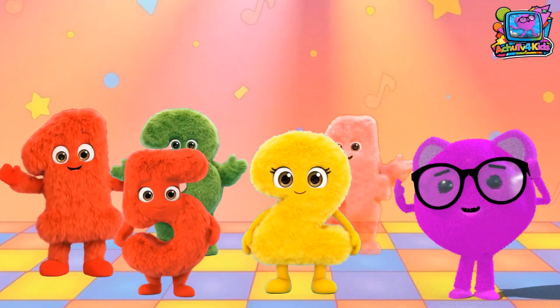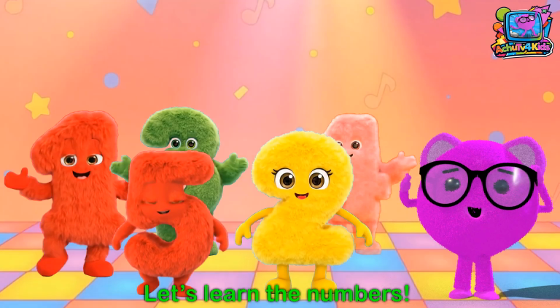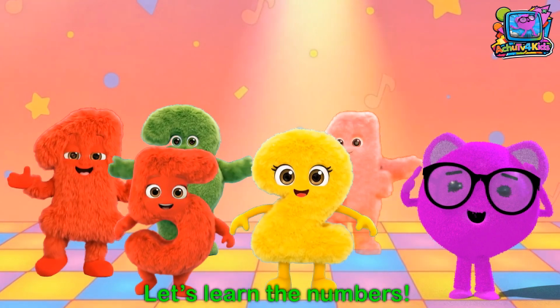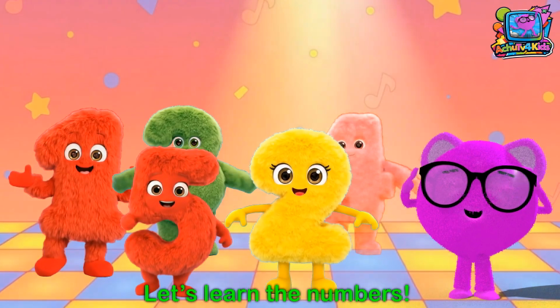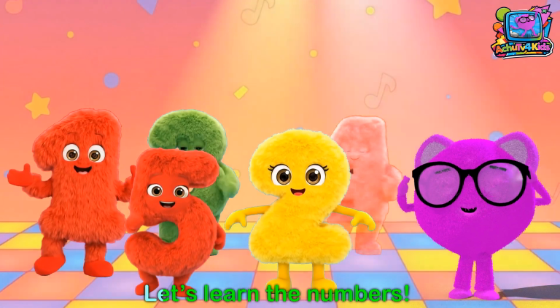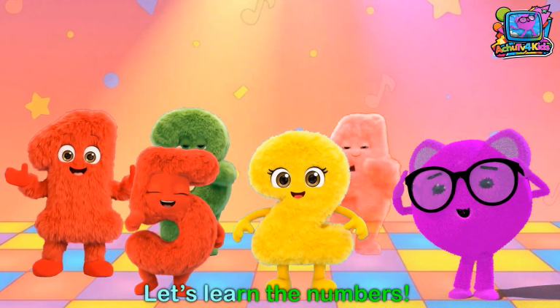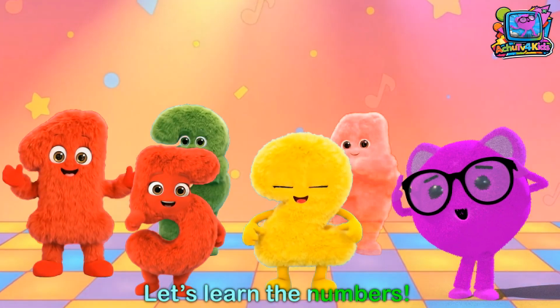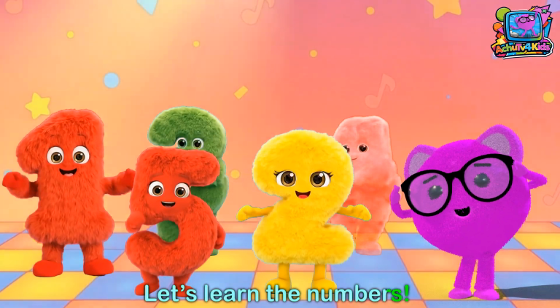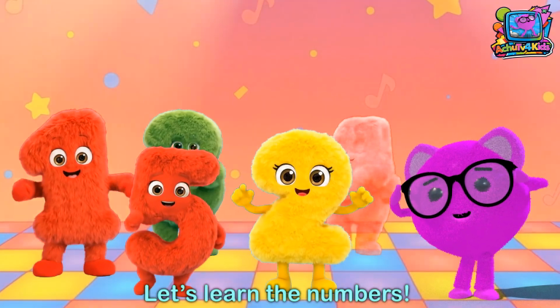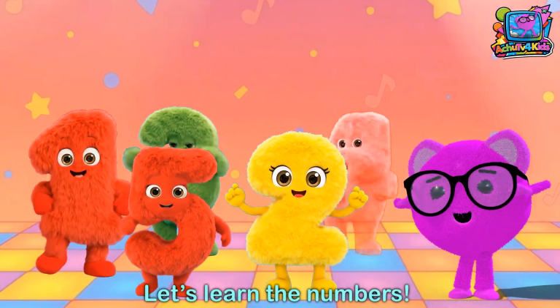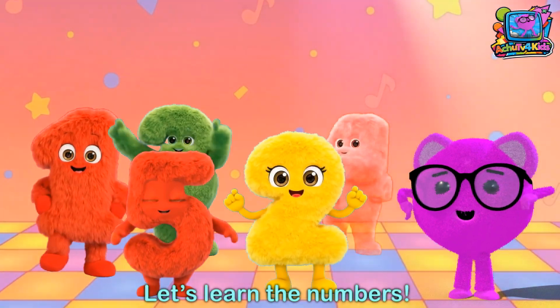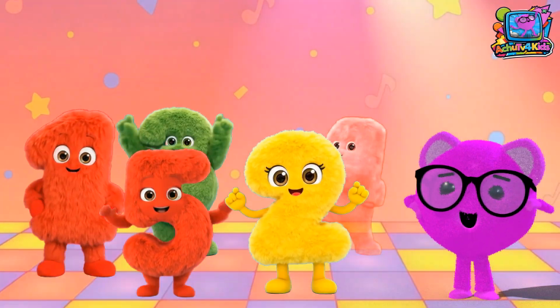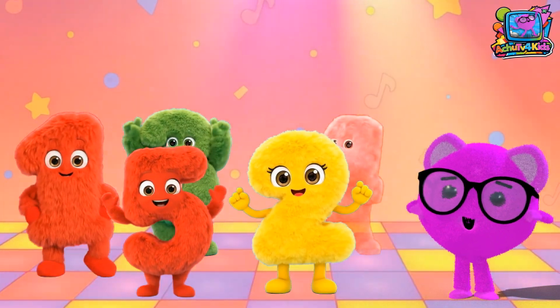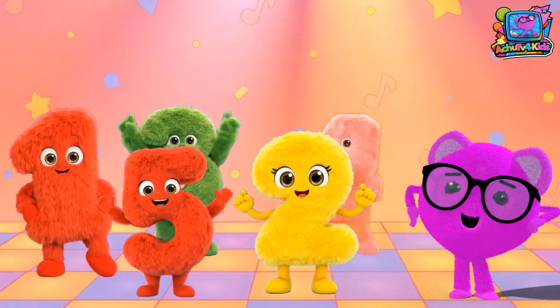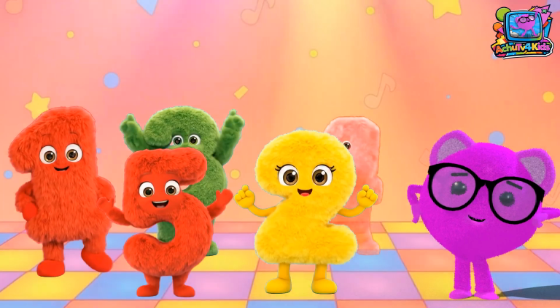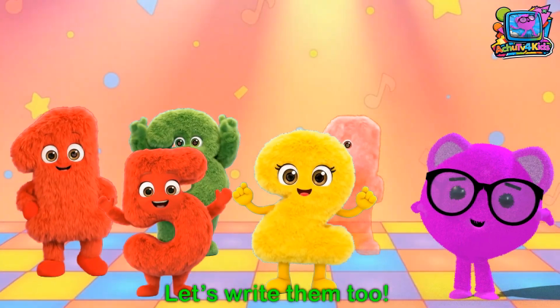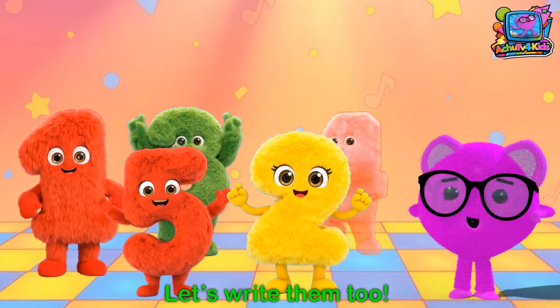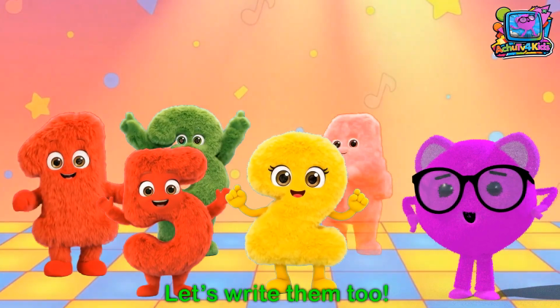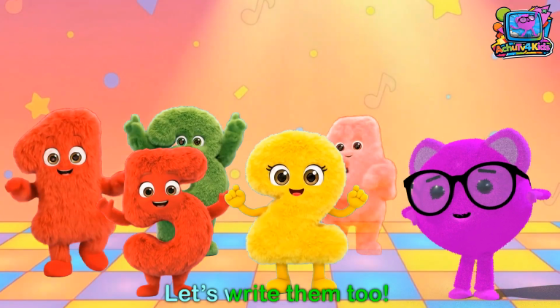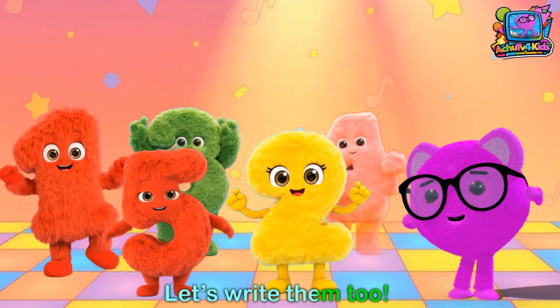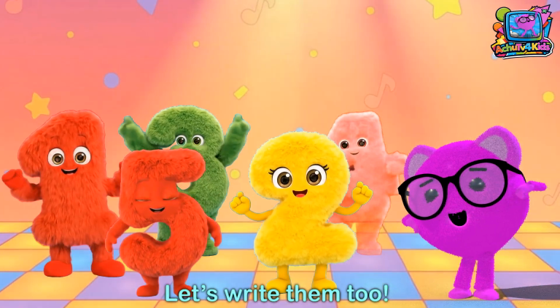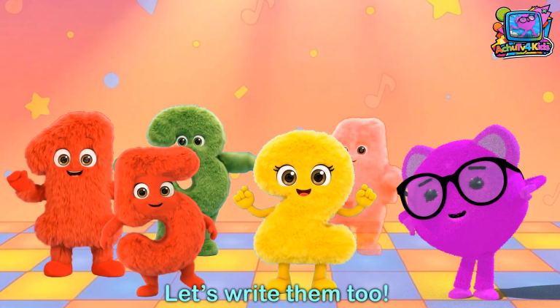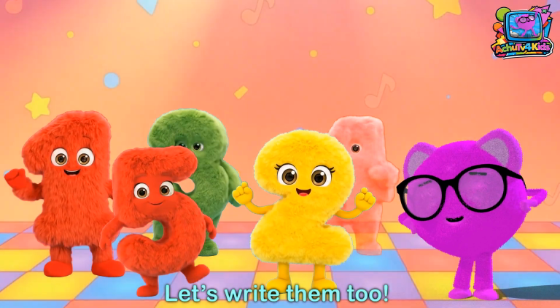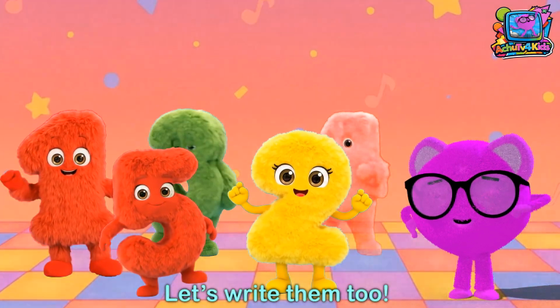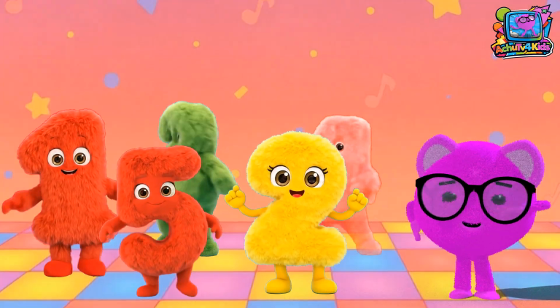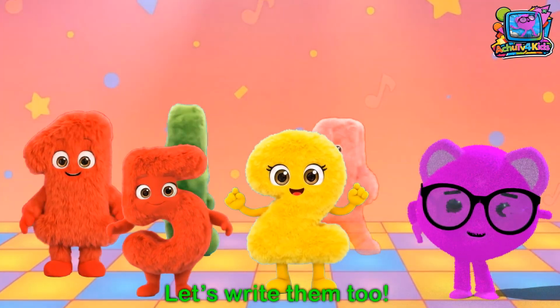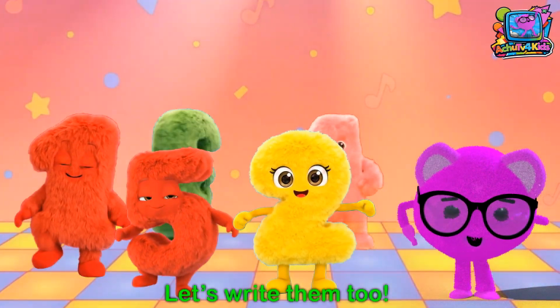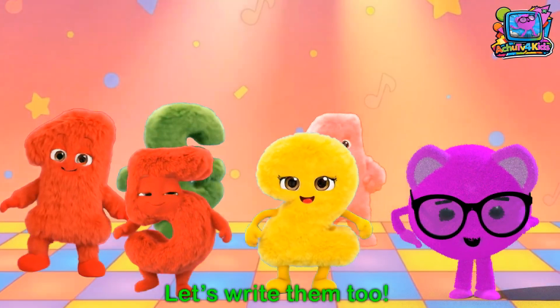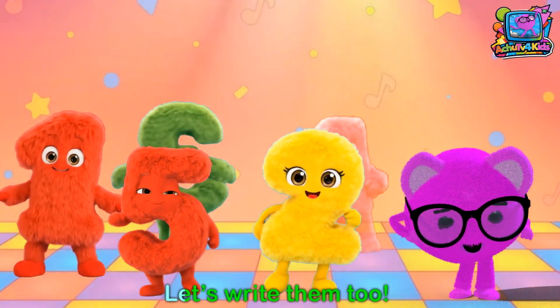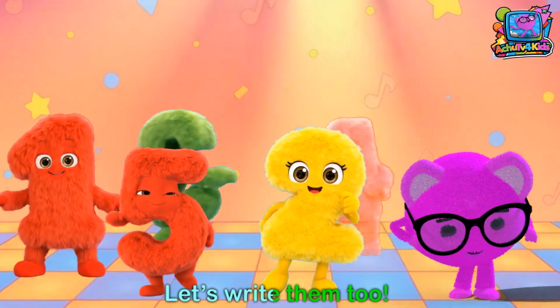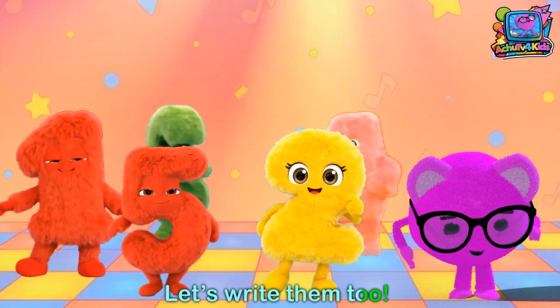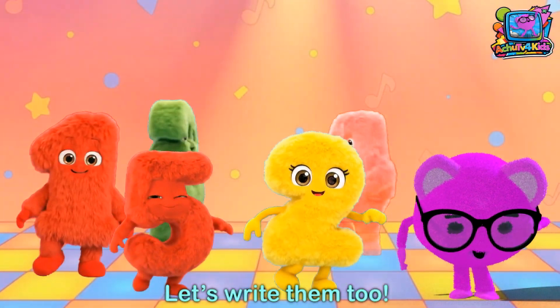Let's write our numbers, let's write them too!